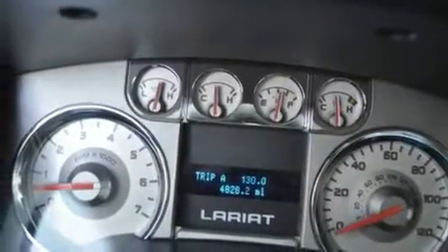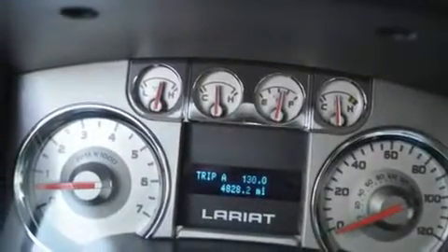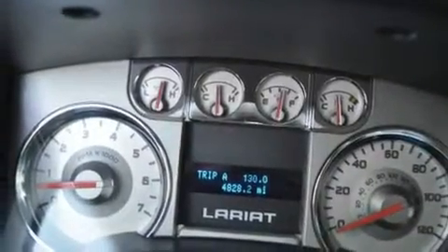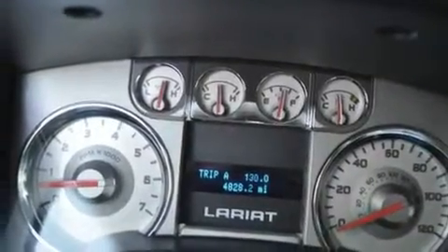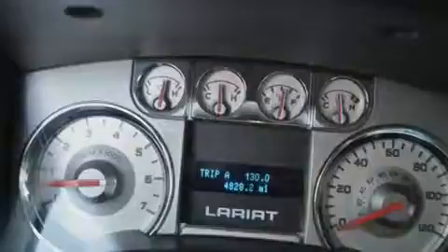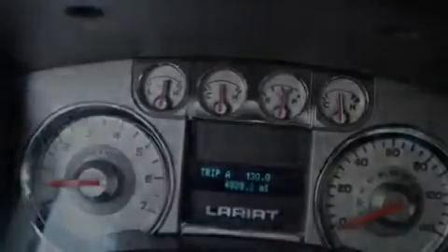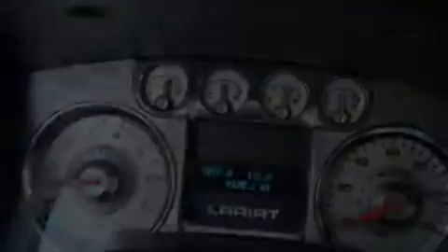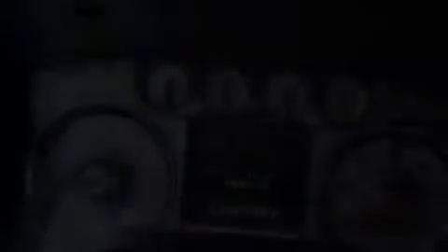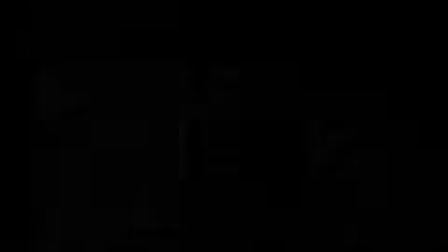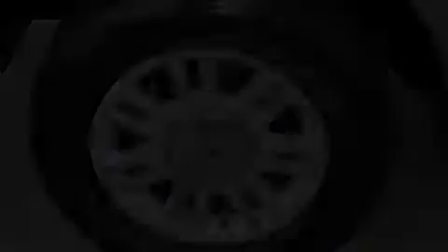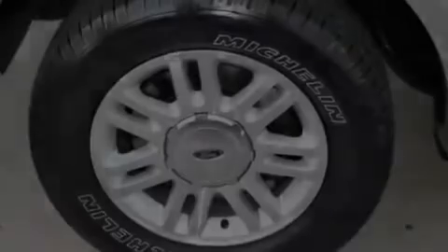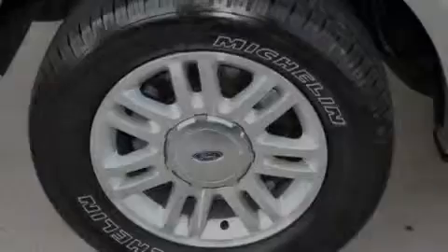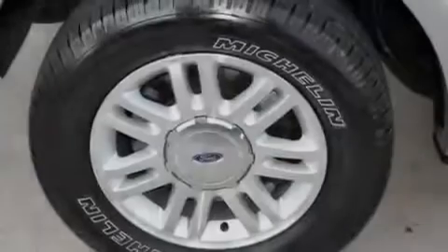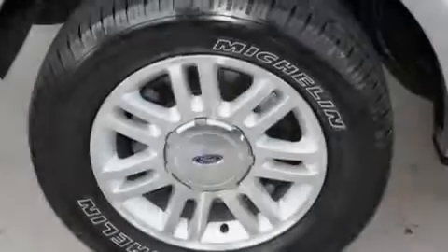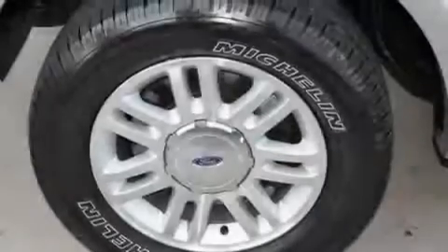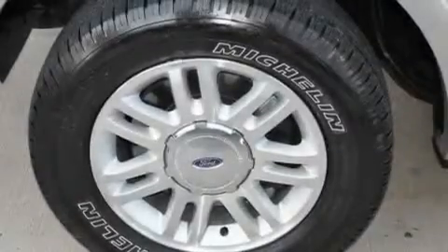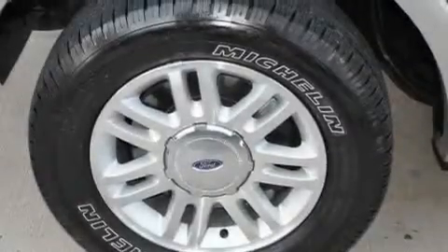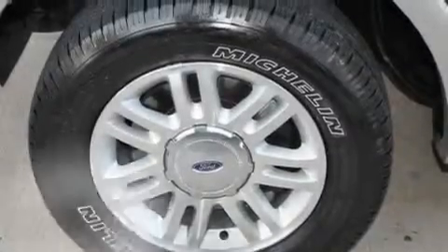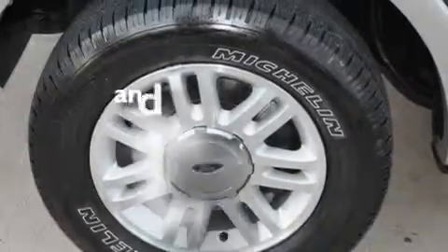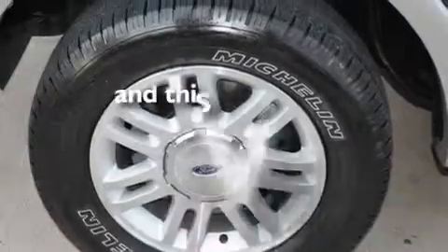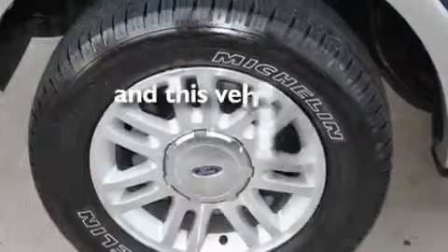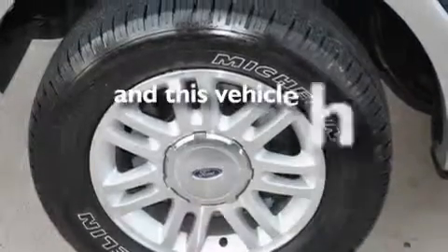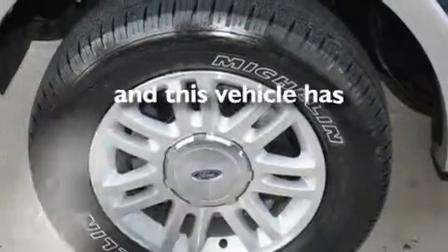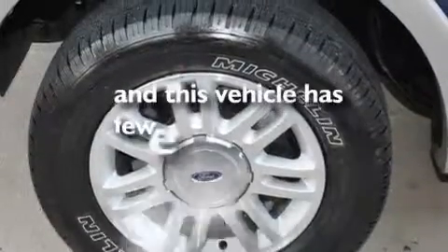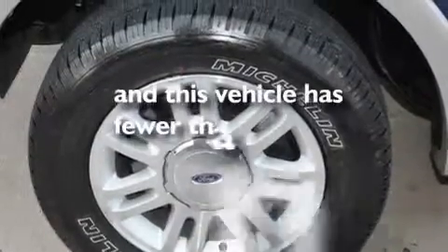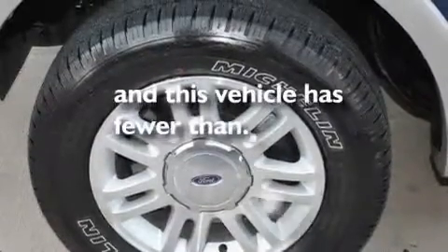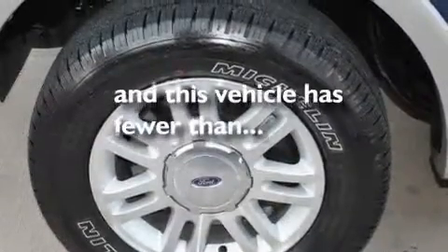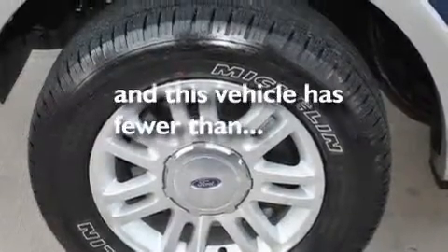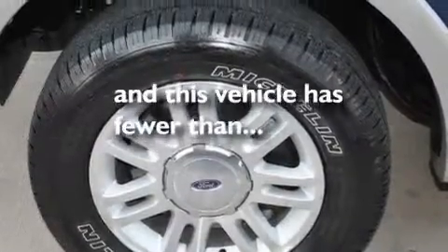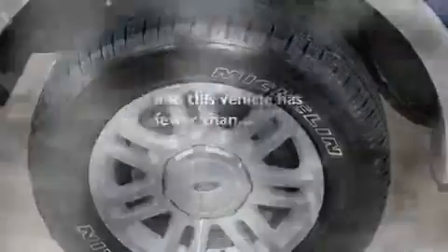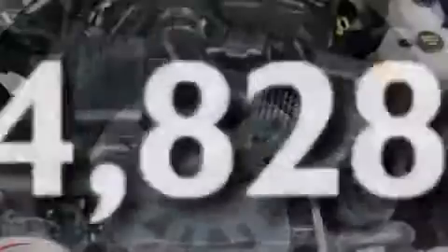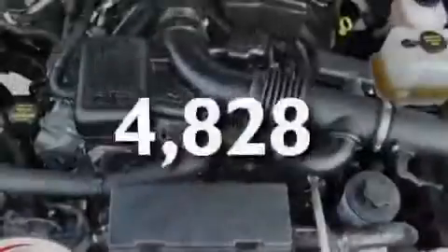A low tire pressure indicator, heated seats, and this vehicle has less than 5,000 miles.